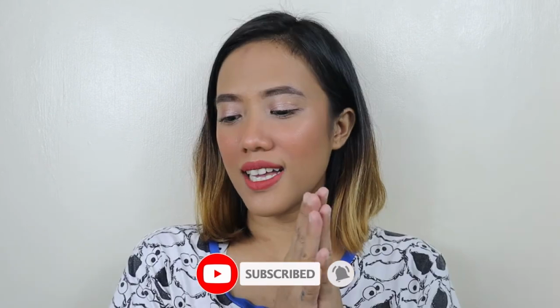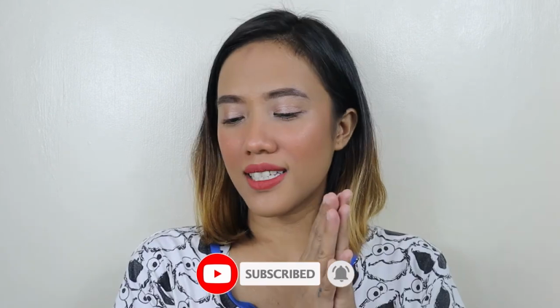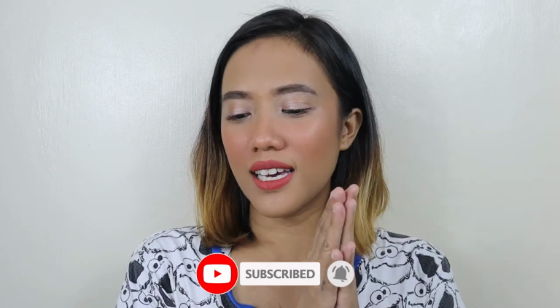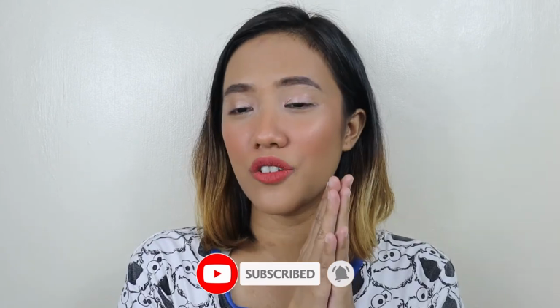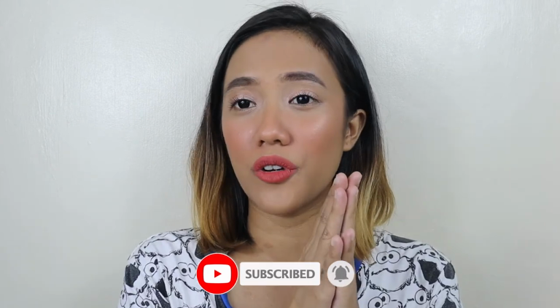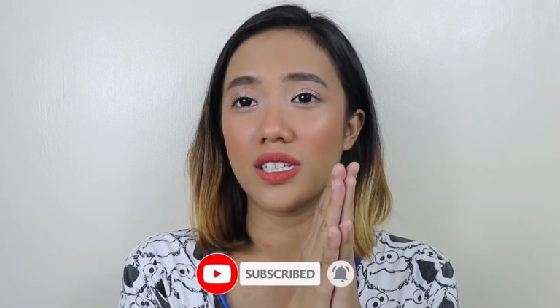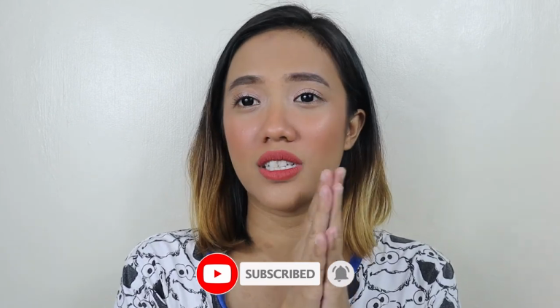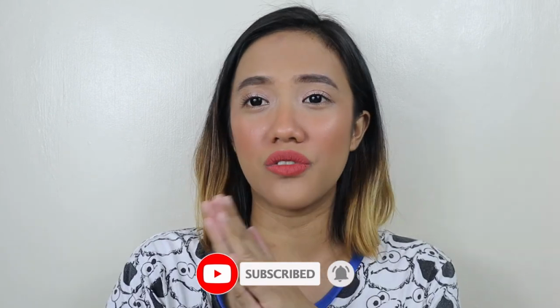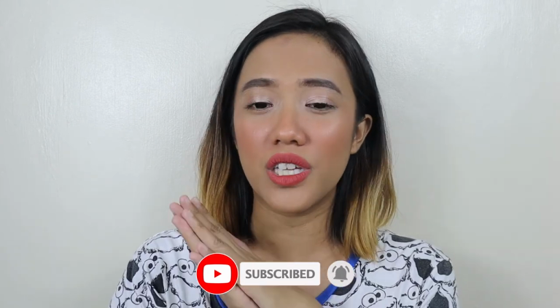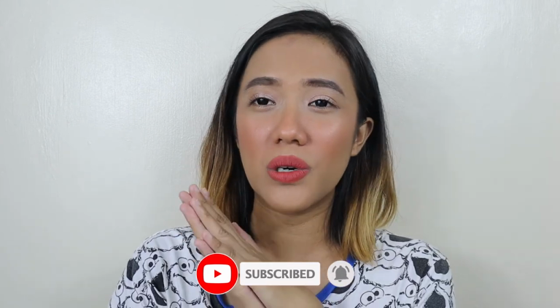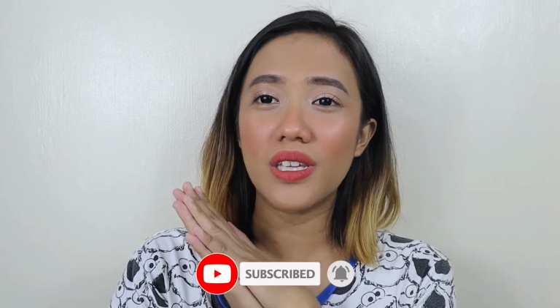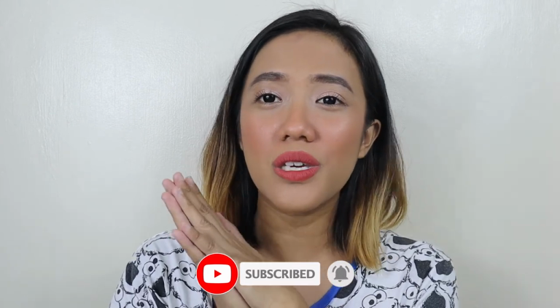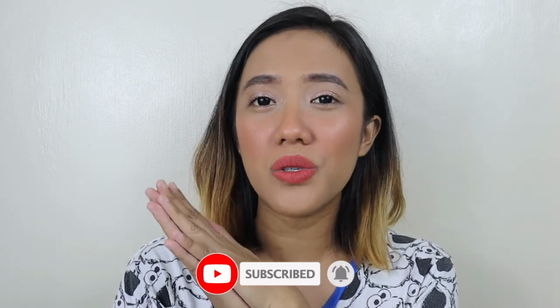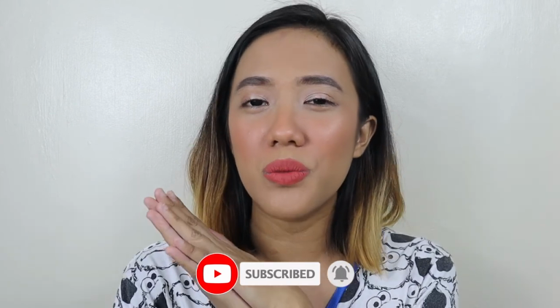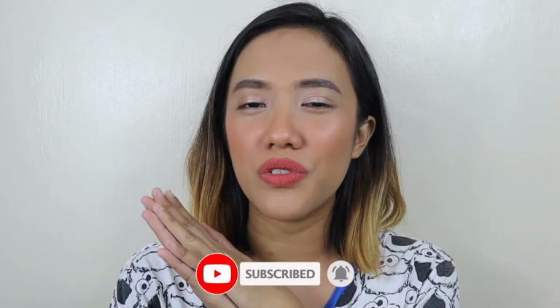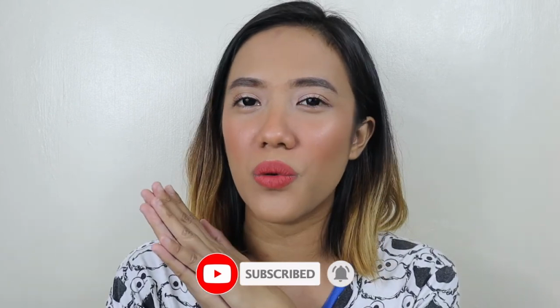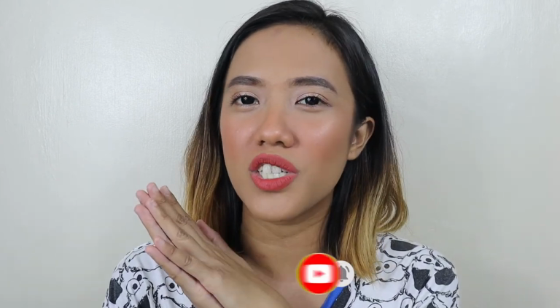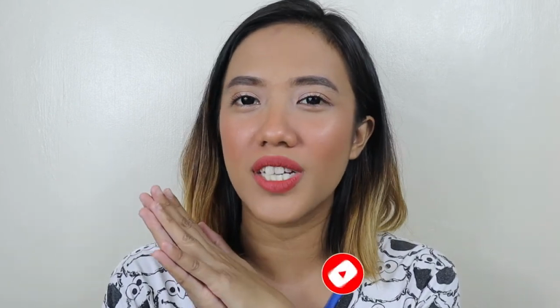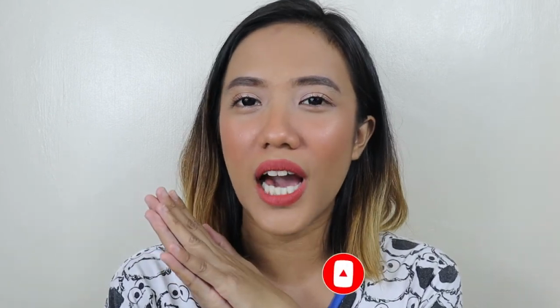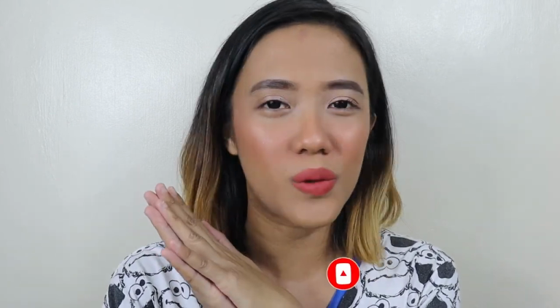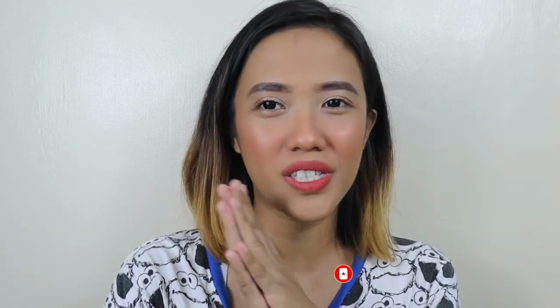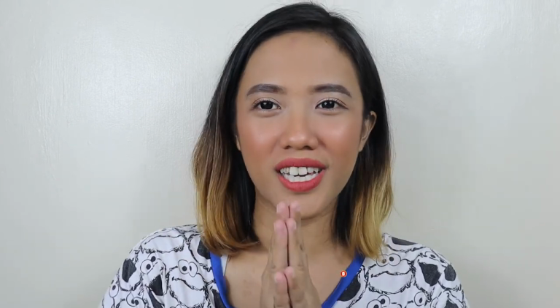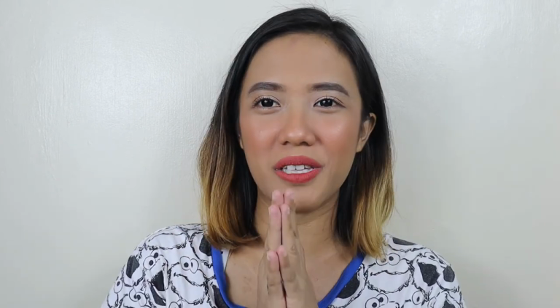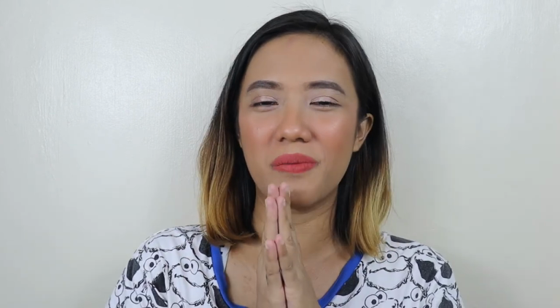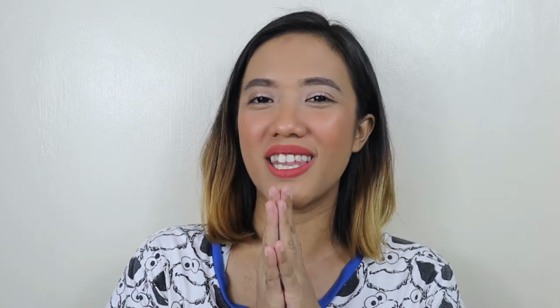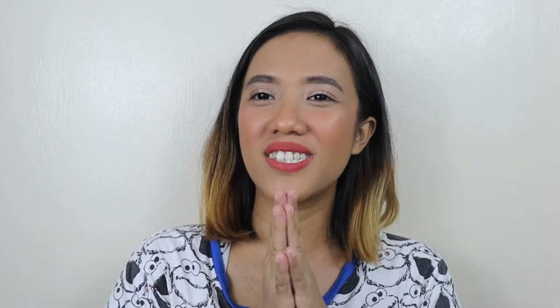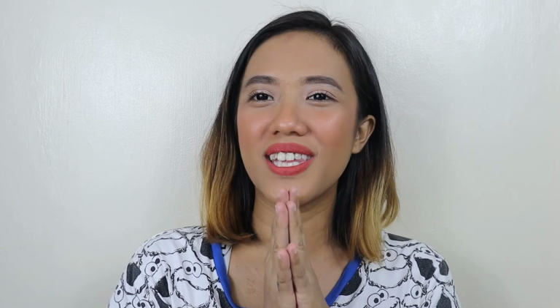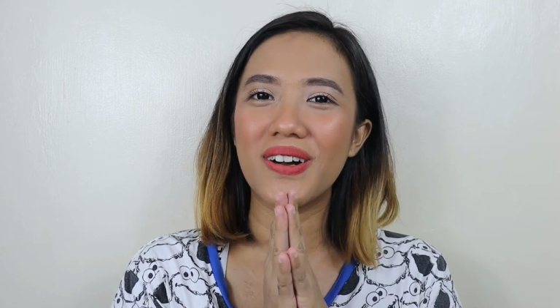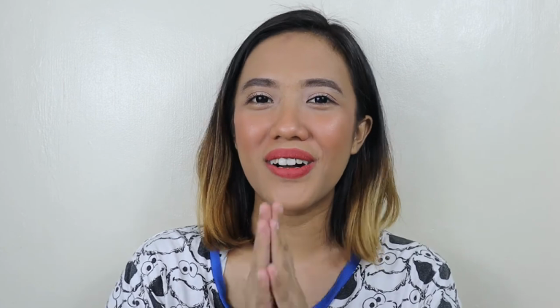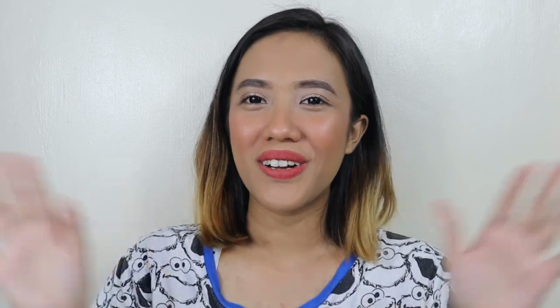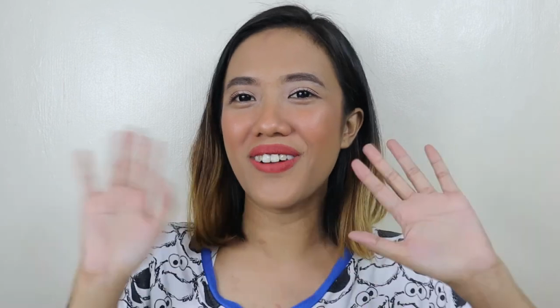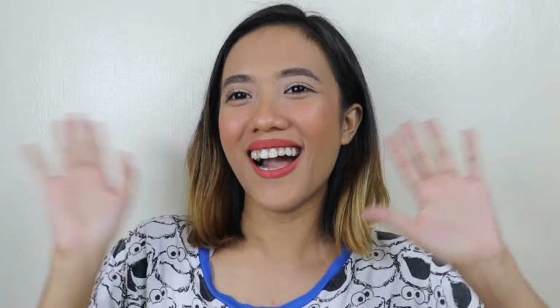That's it for this video. Thank you so much for watching. I will see you again in my next video. Bye!